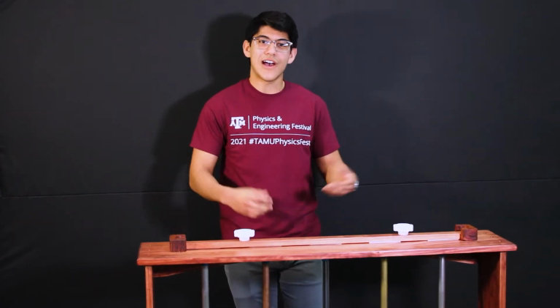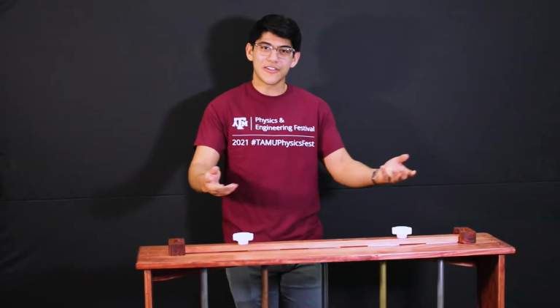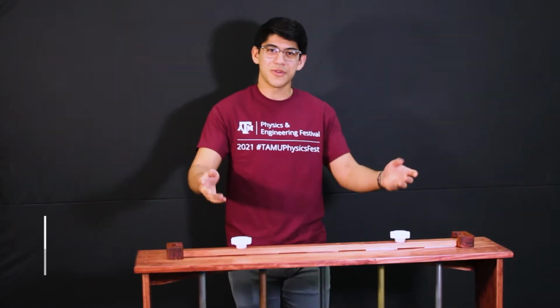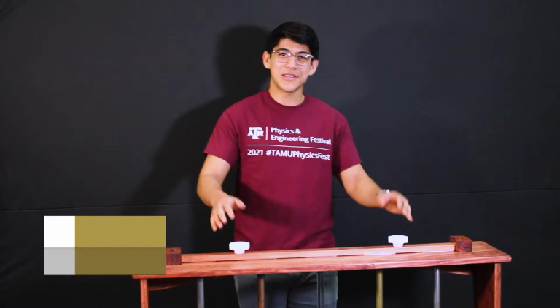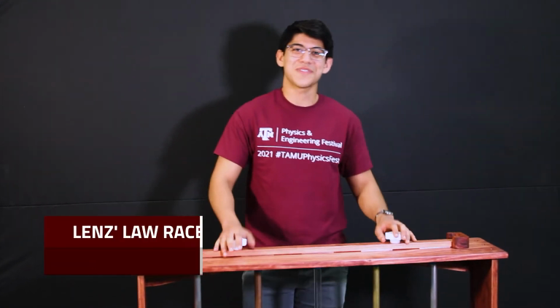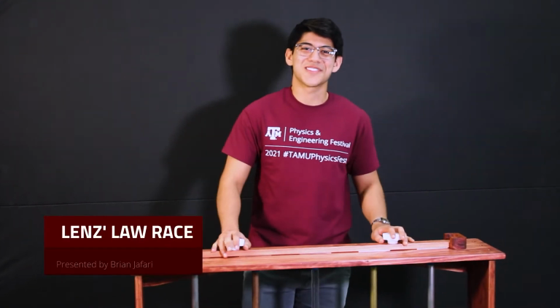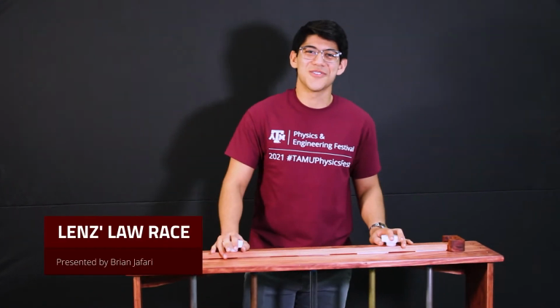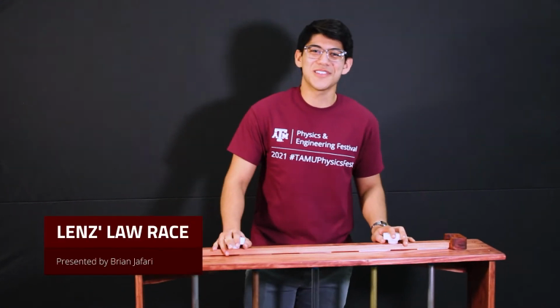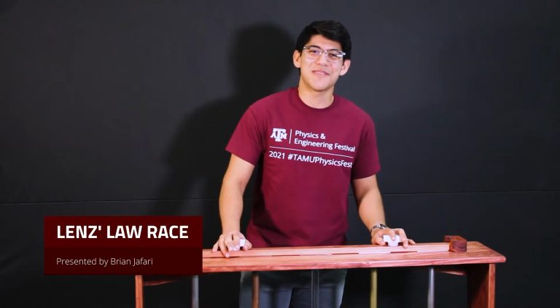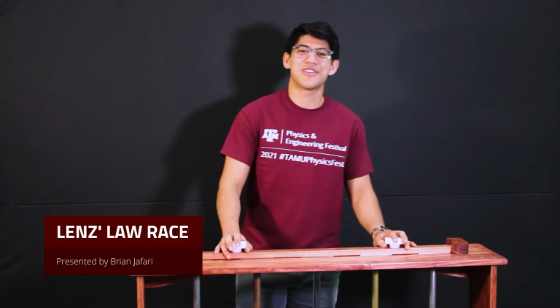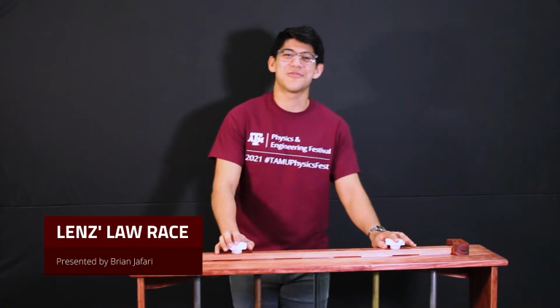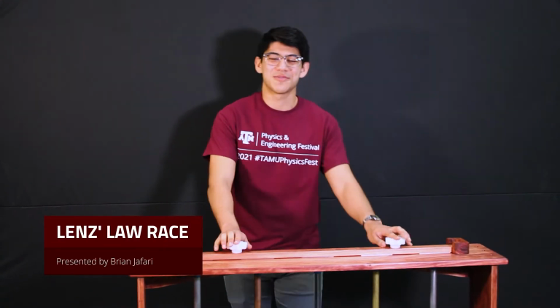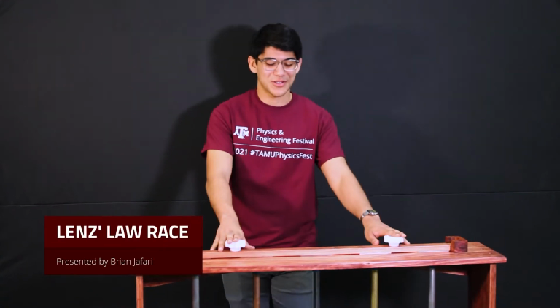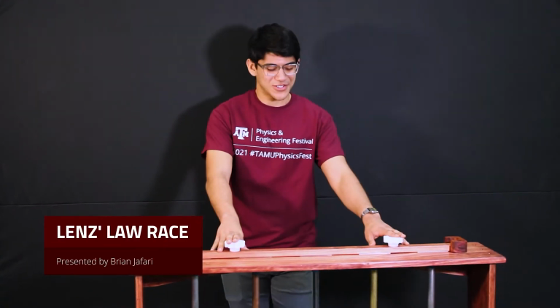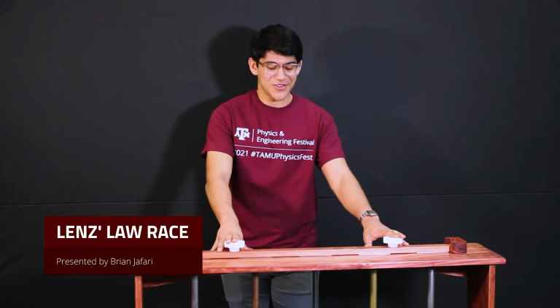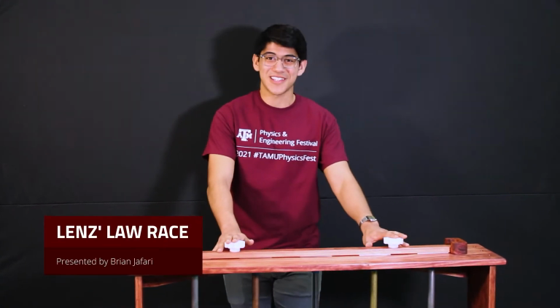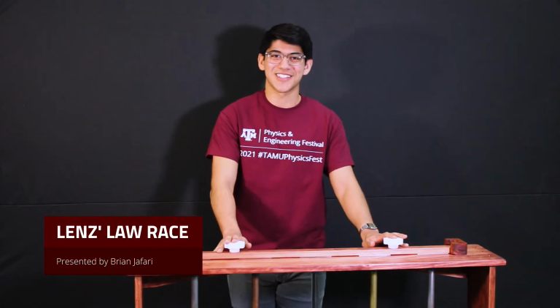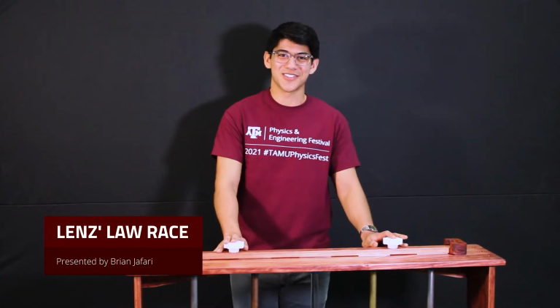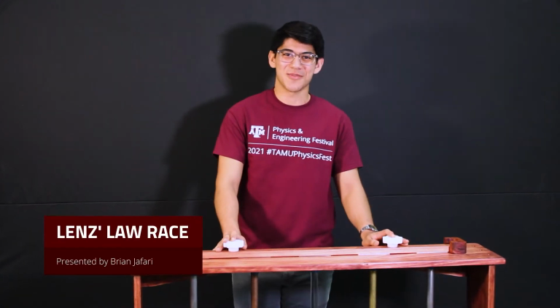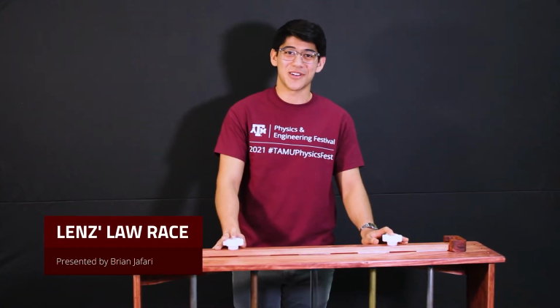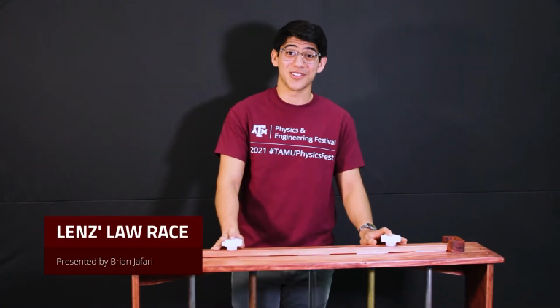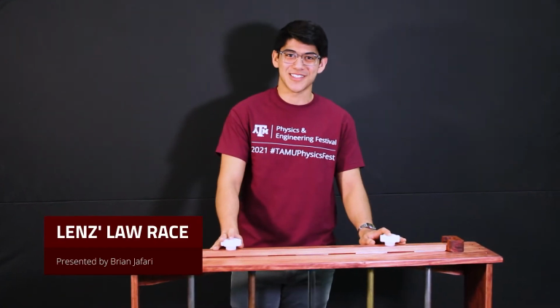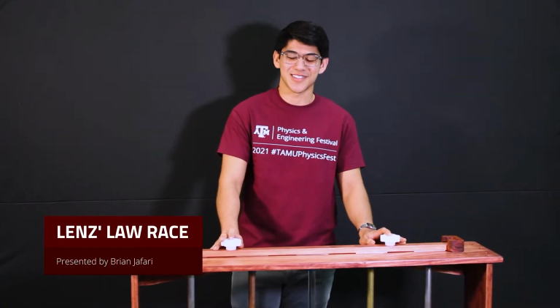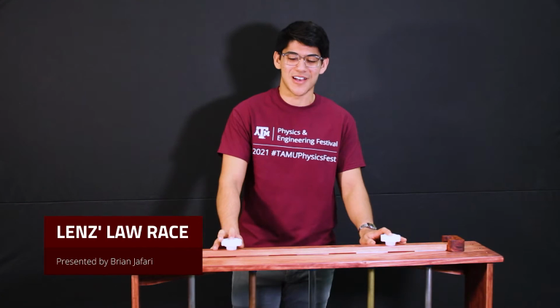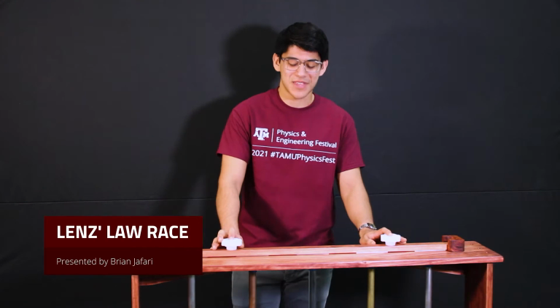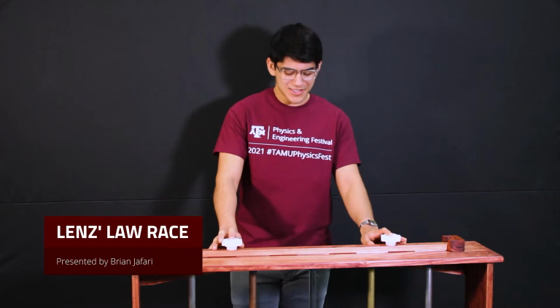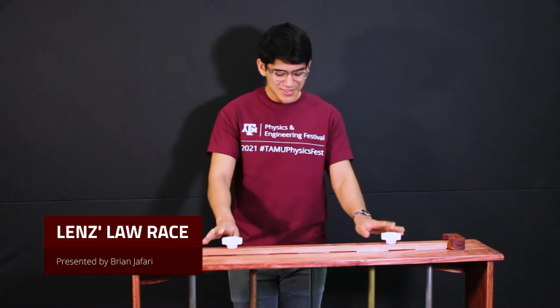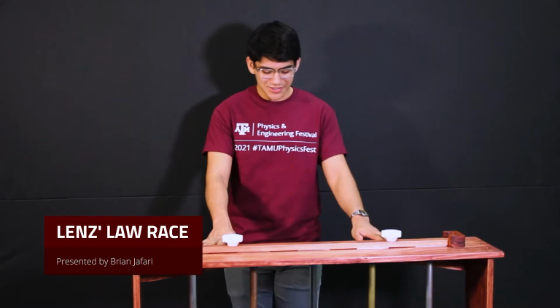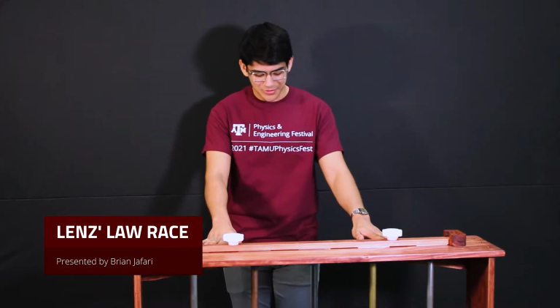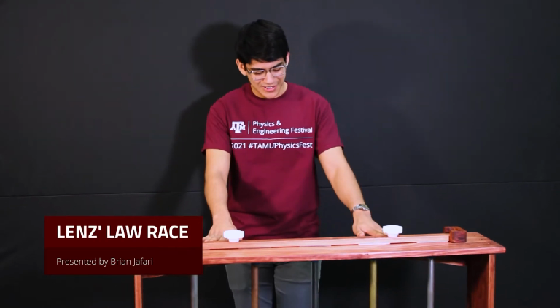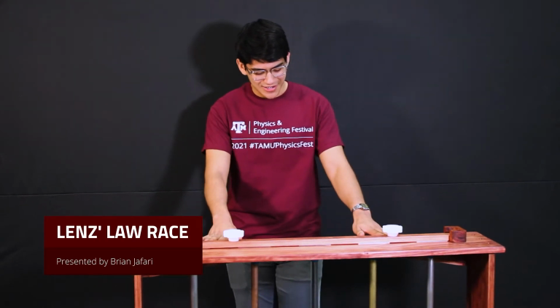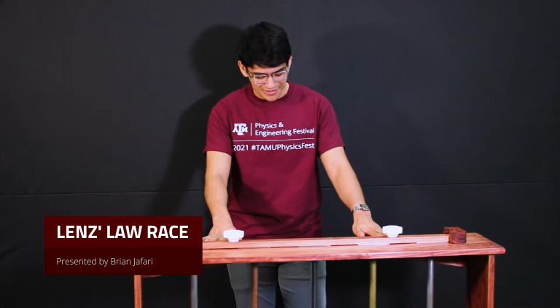Howdy everybody! So this demo here was built to showcase a little something called Lenz's Law. So let's take a look at what I got here.